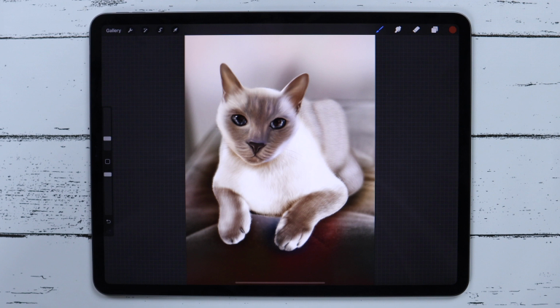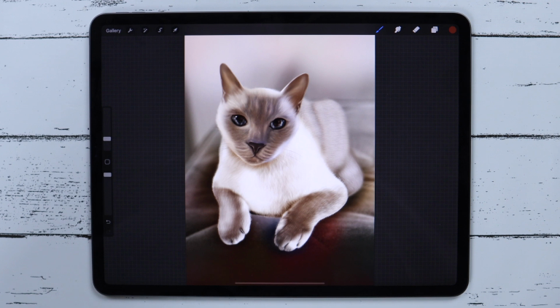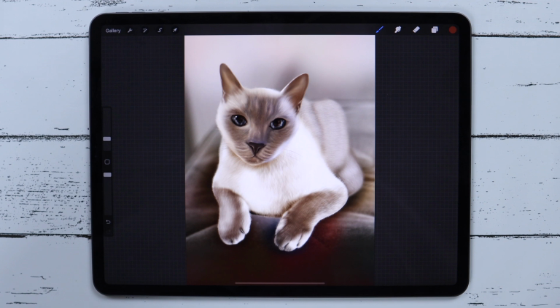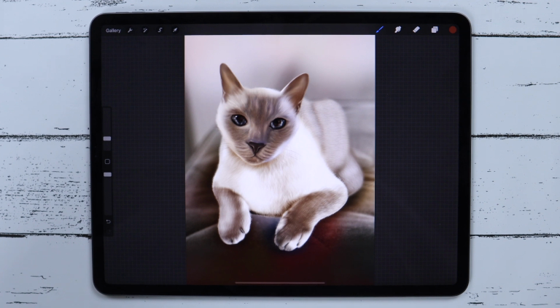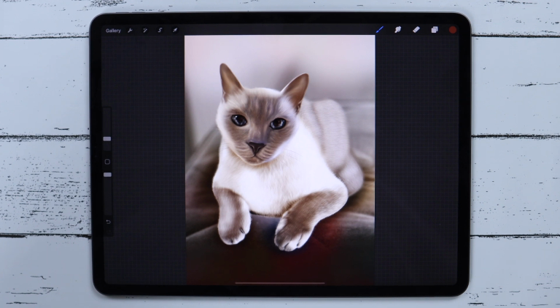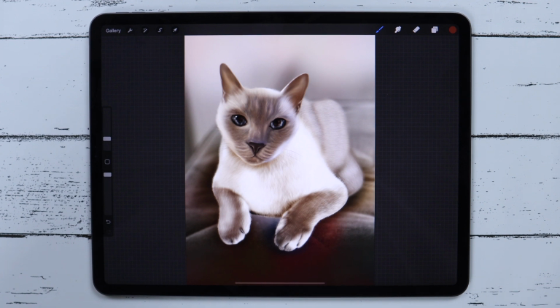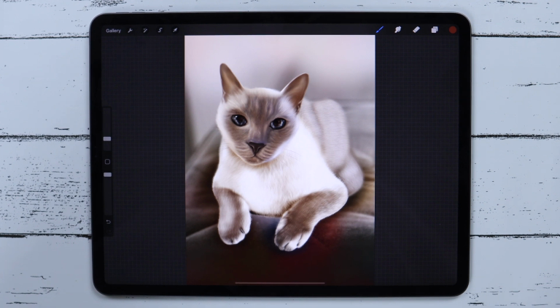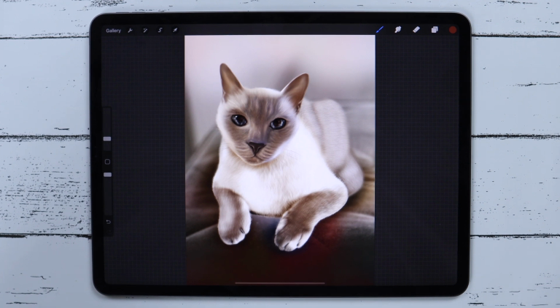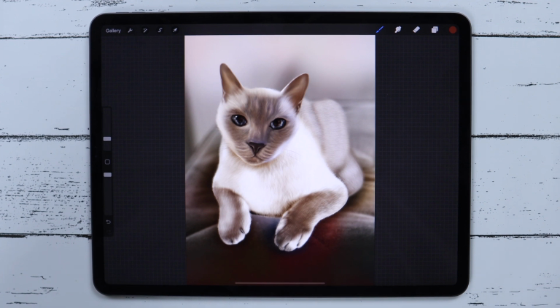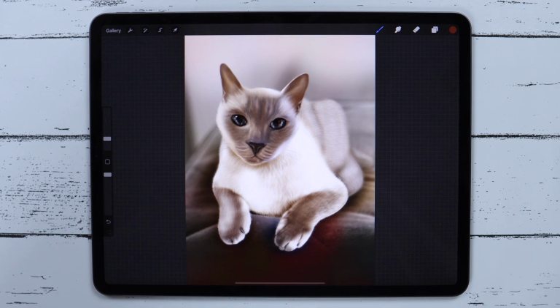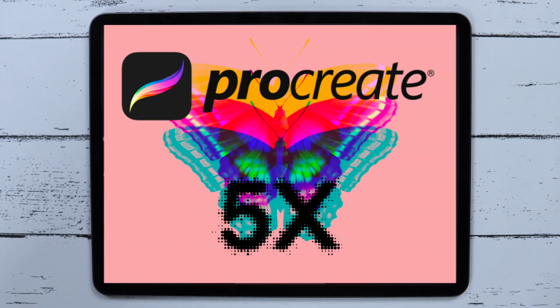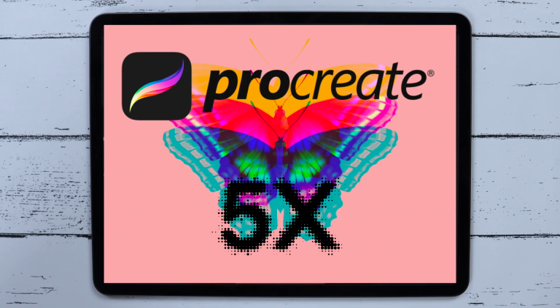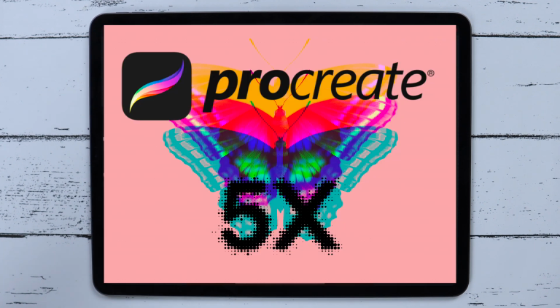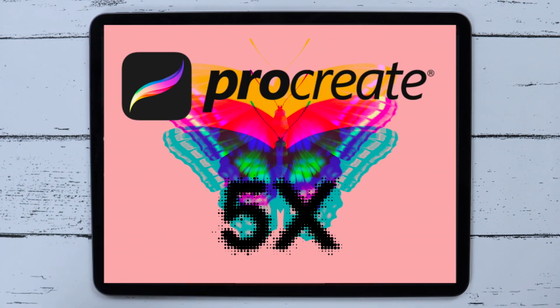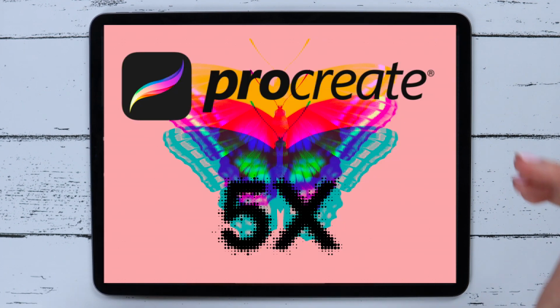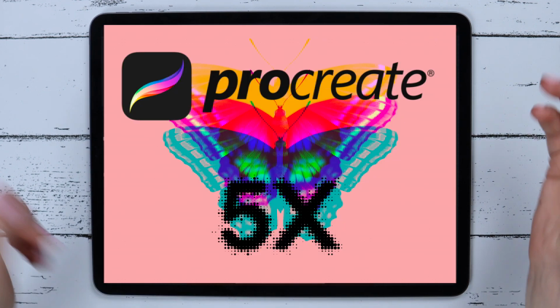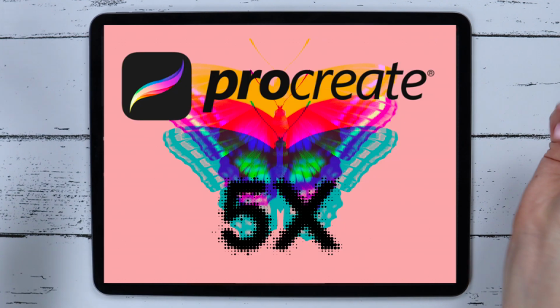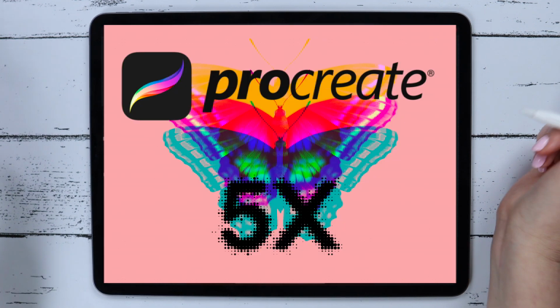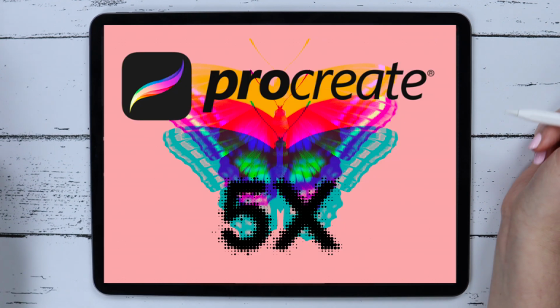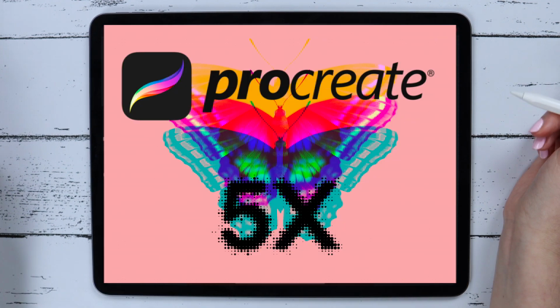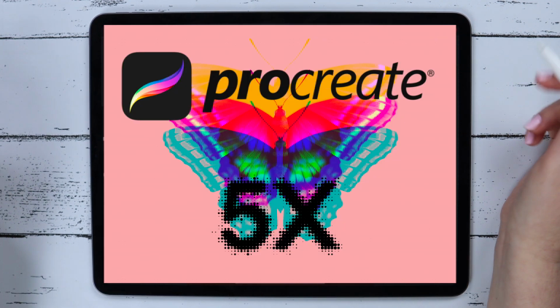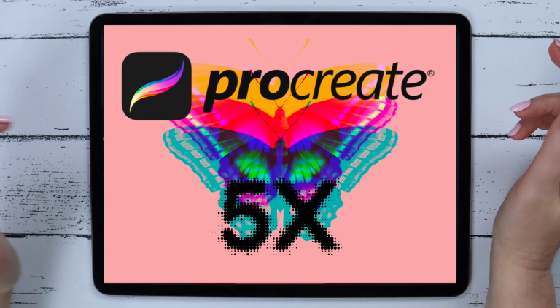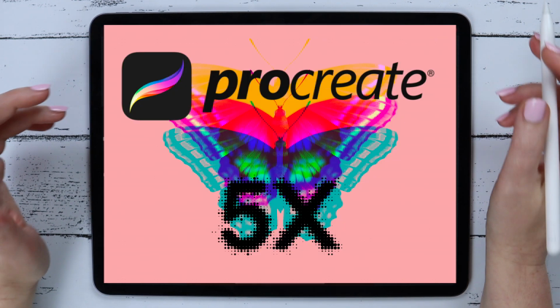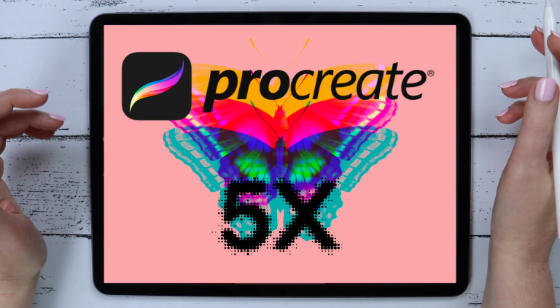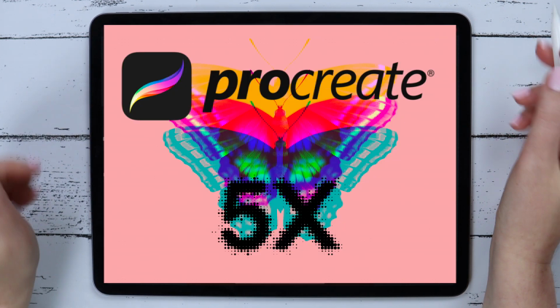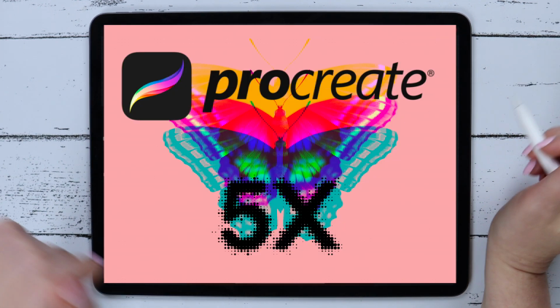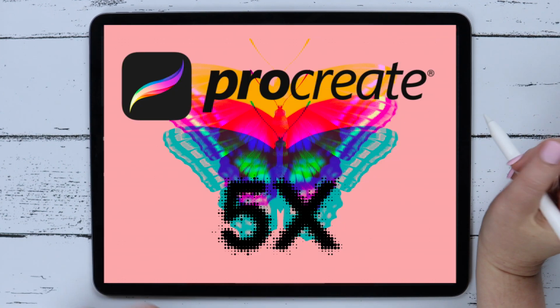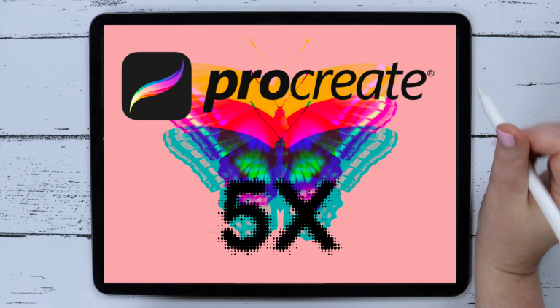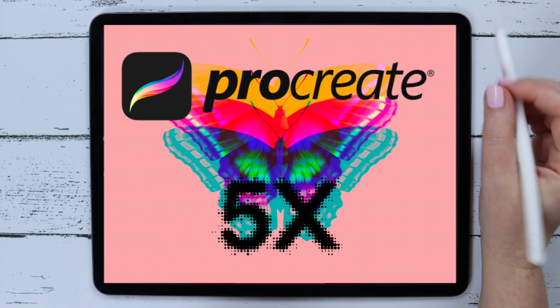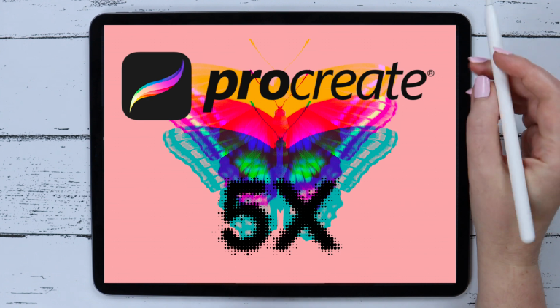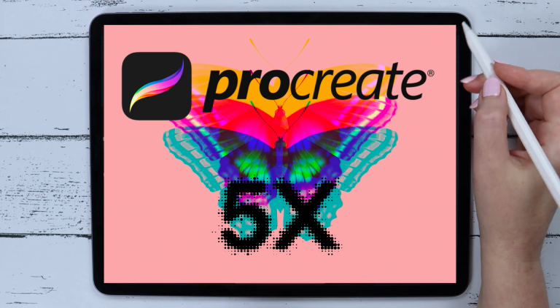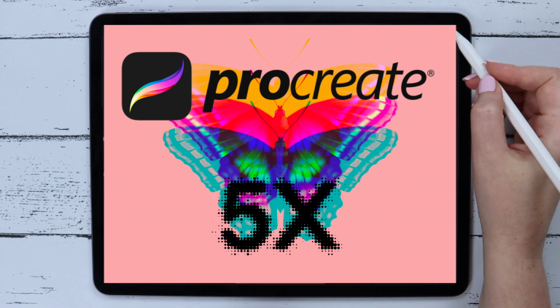The long-awaited Procreate 5x update is out! Let's see what's new!